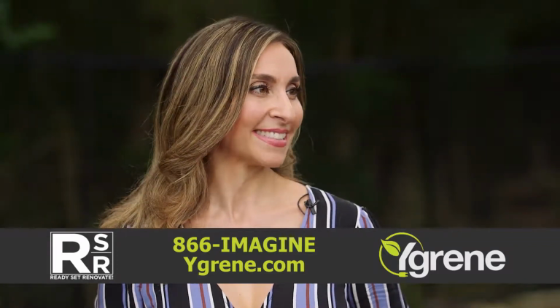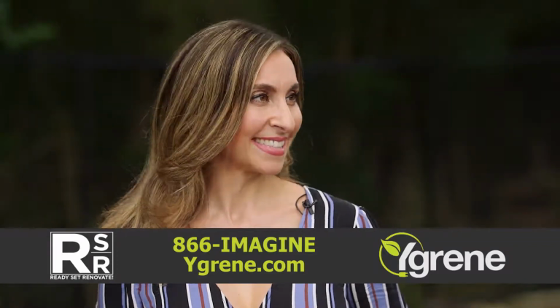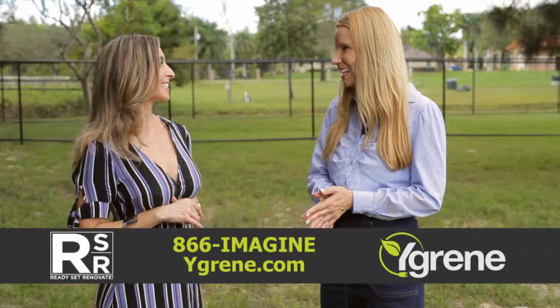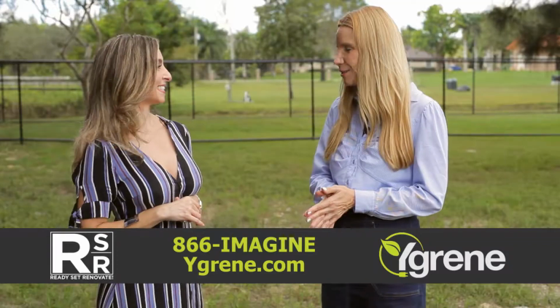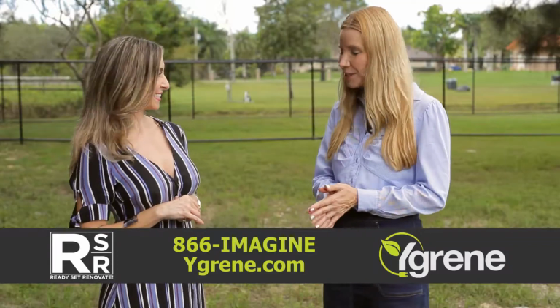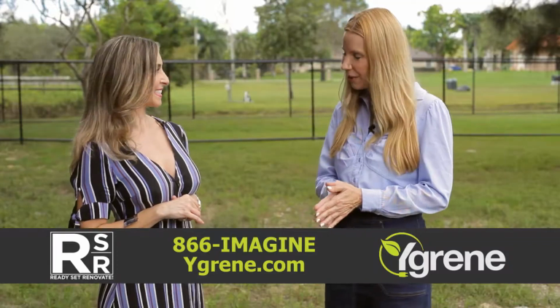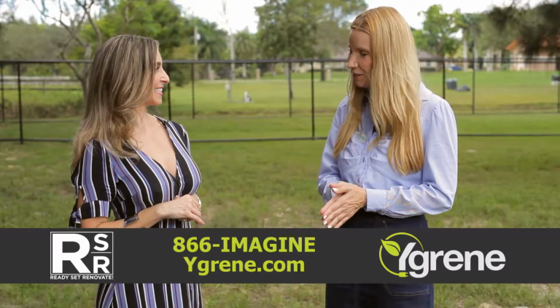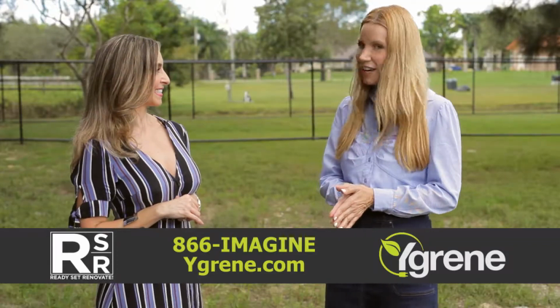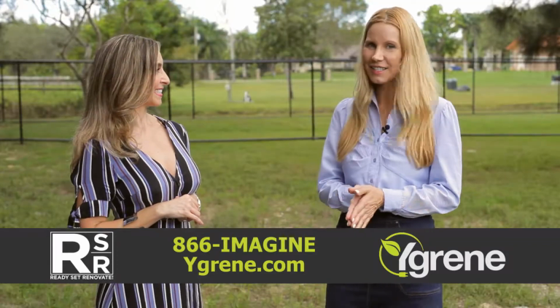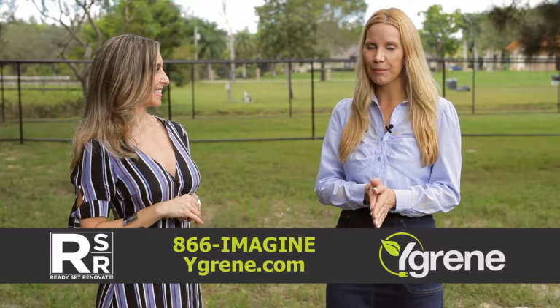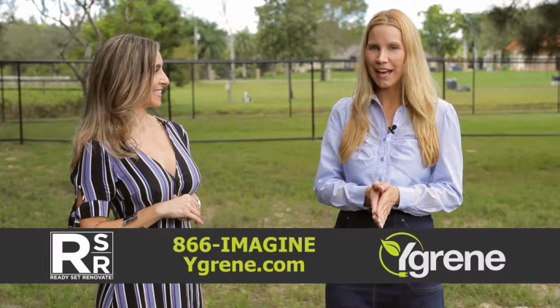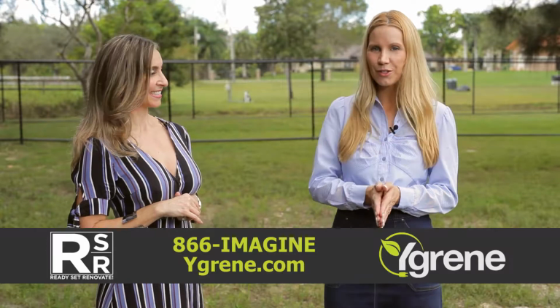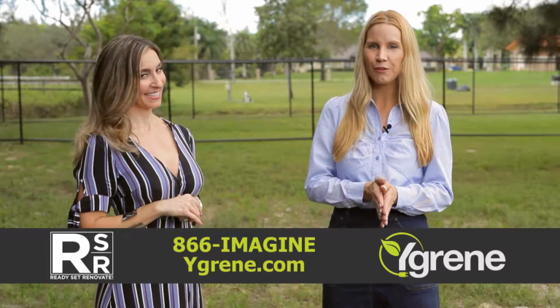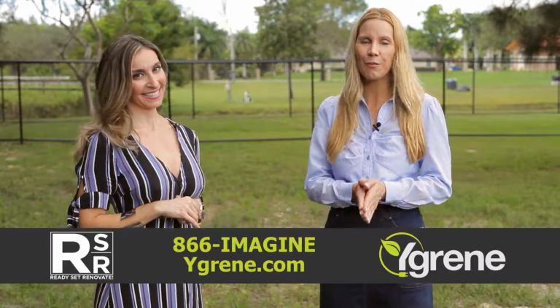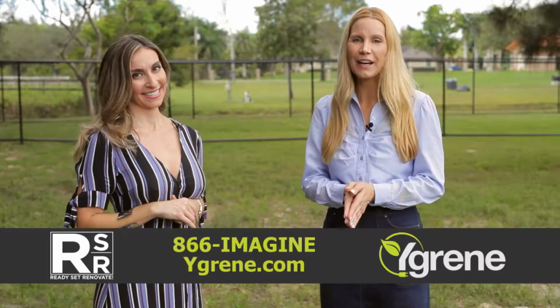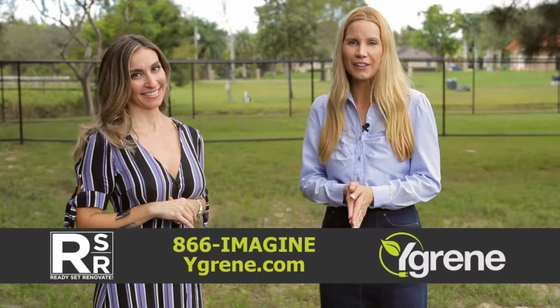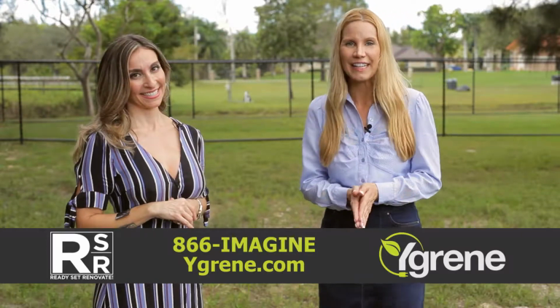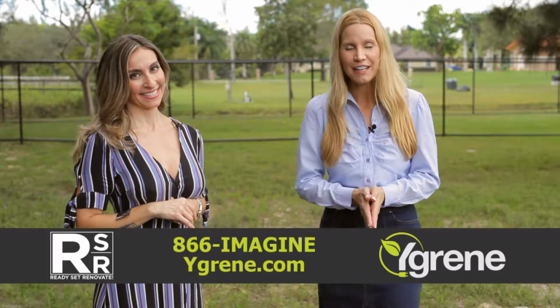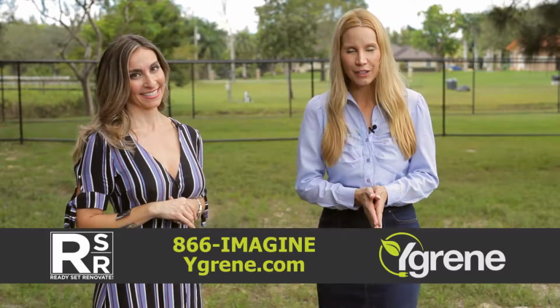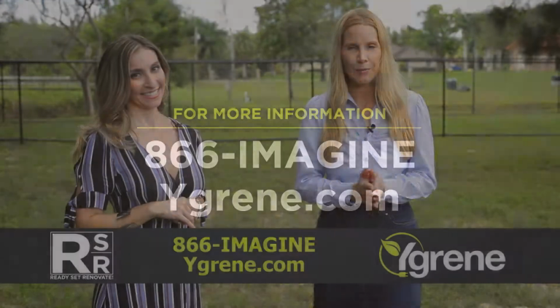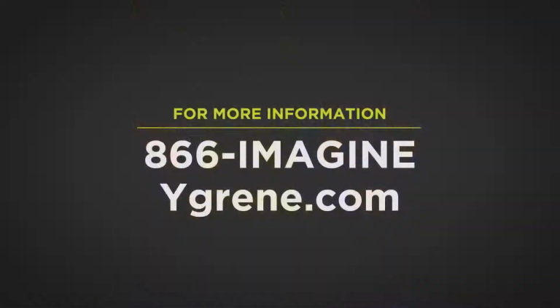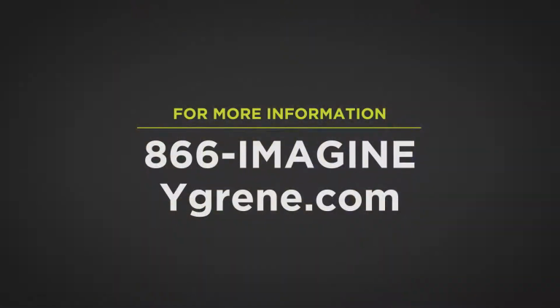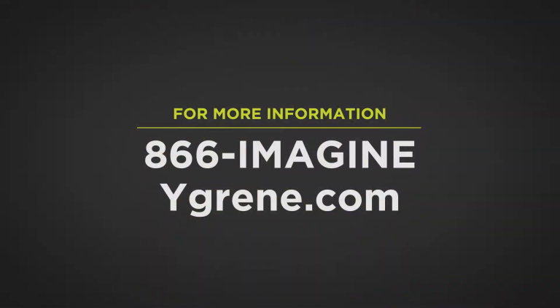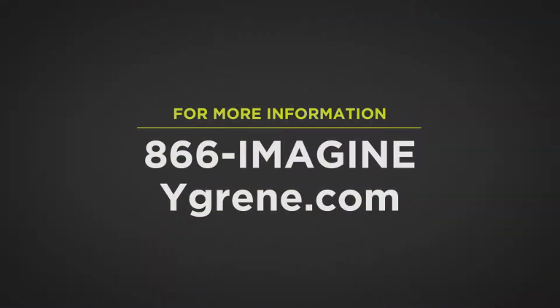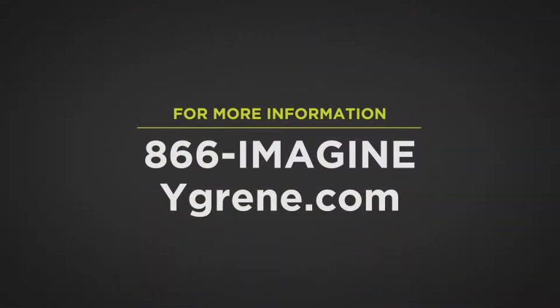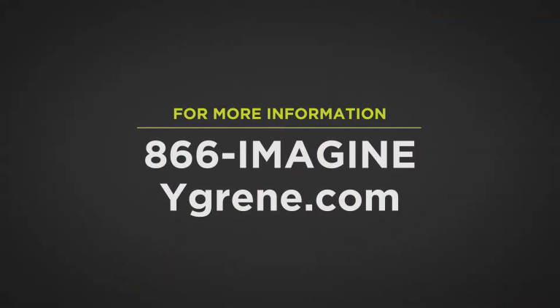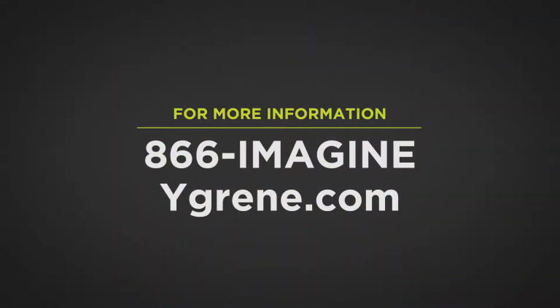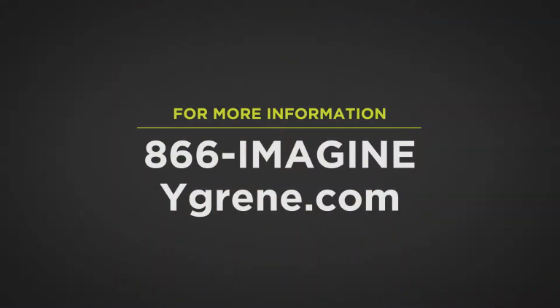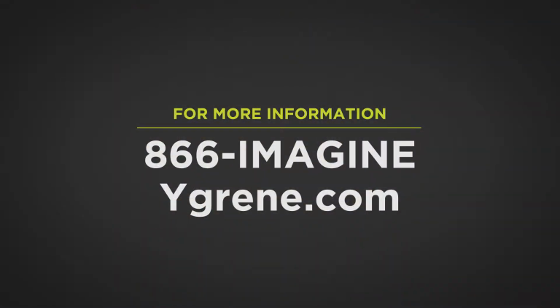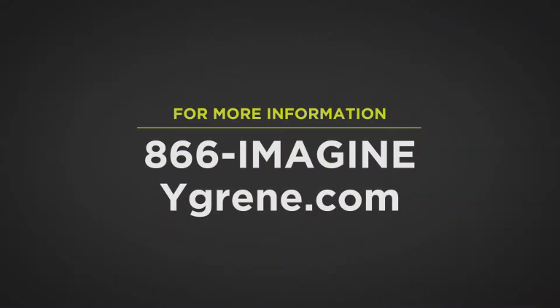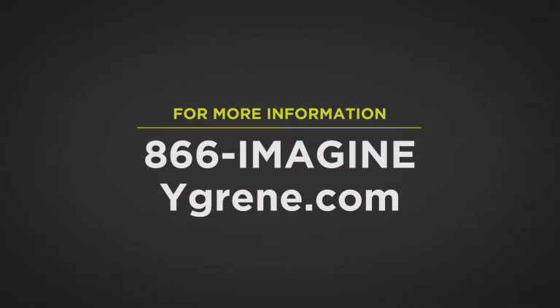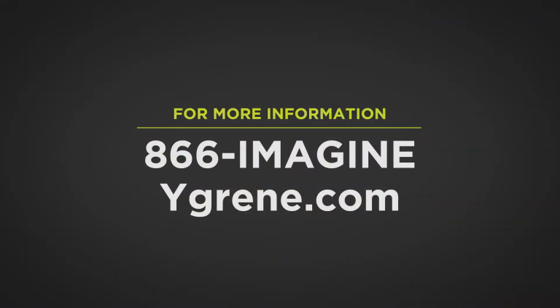All right, thanks so much. Great advice, Deborah Castro from YGreen. If you'd like more information, you can head to YGreen.com.